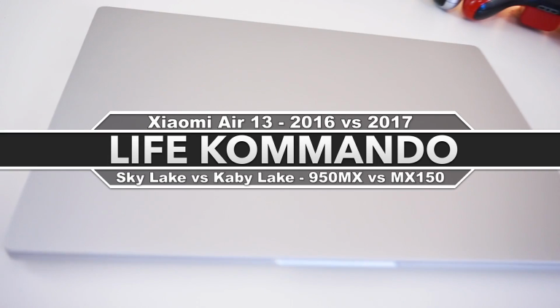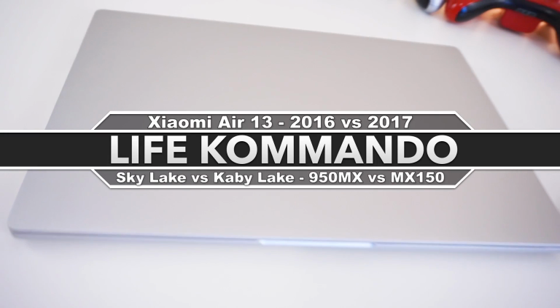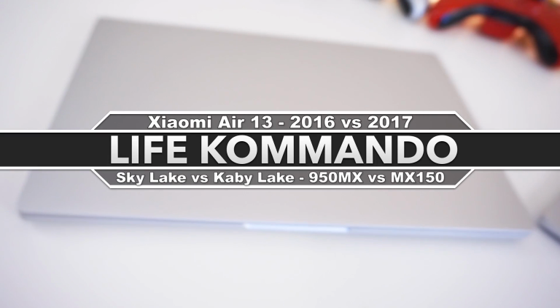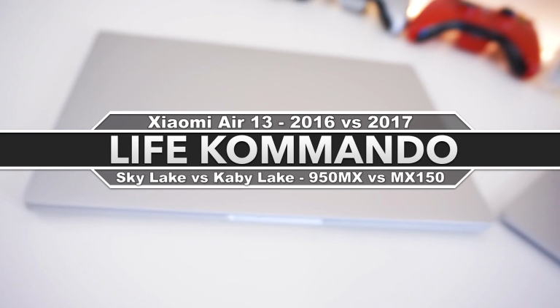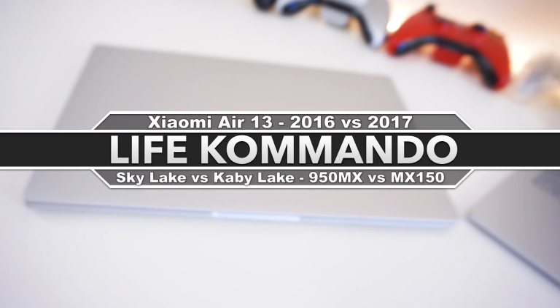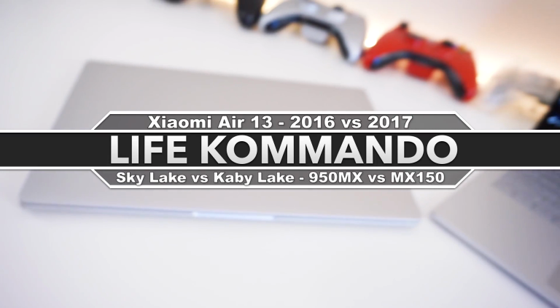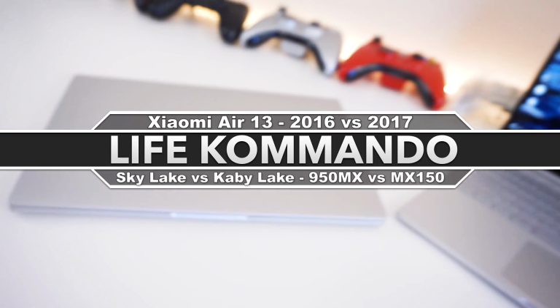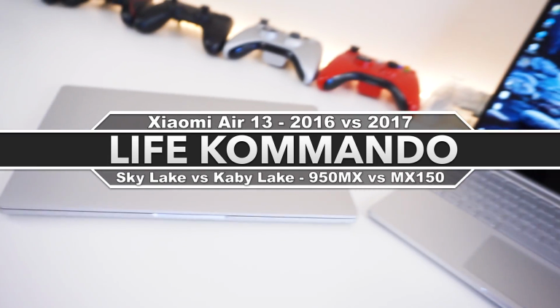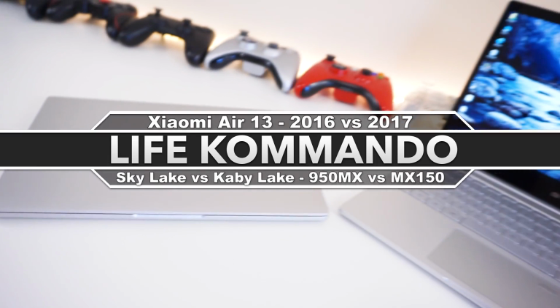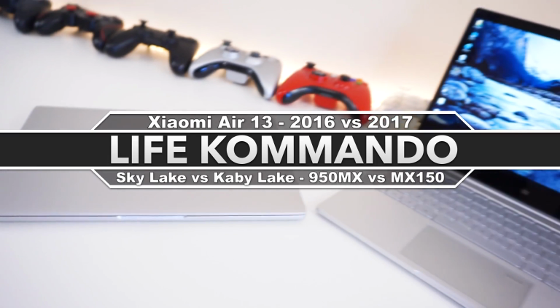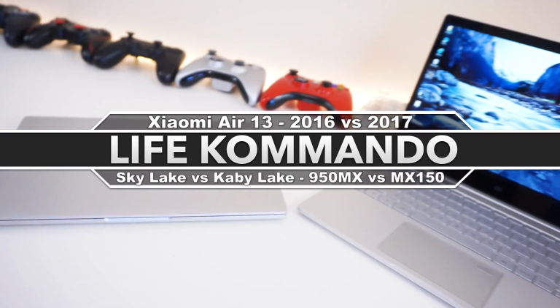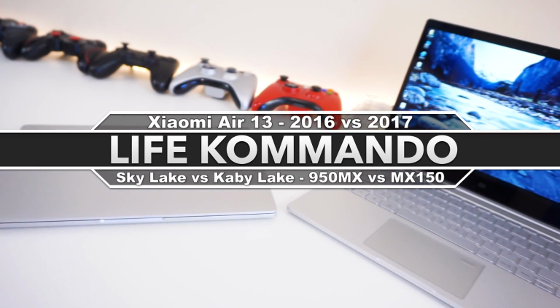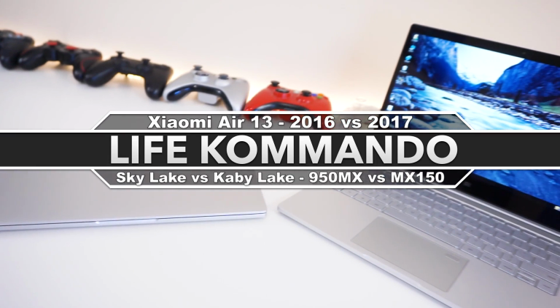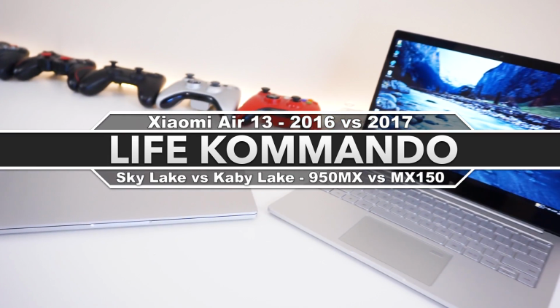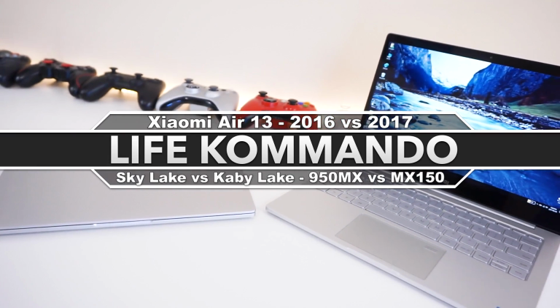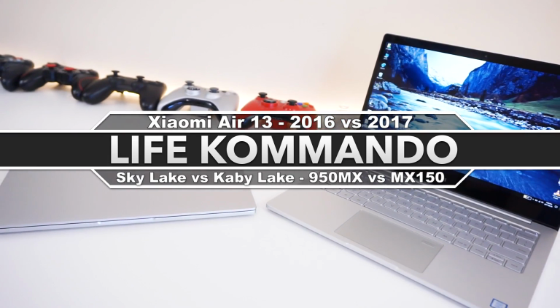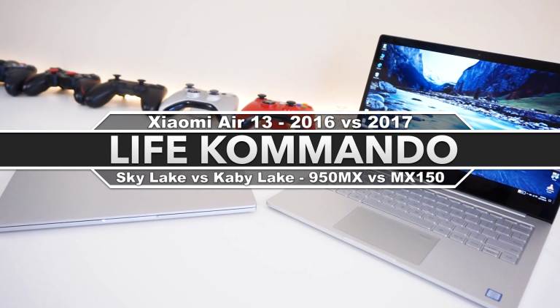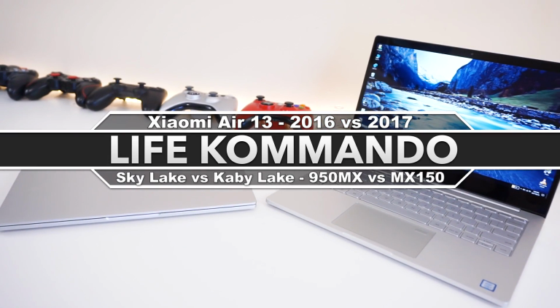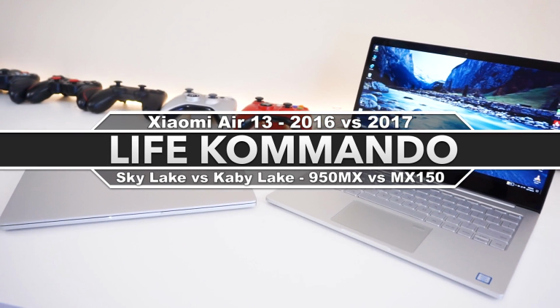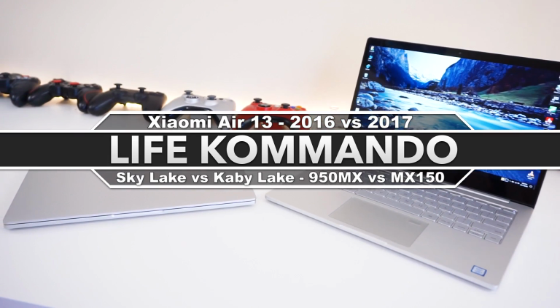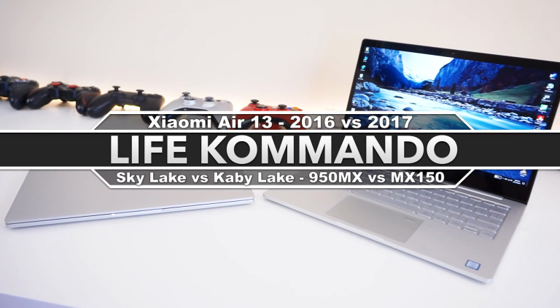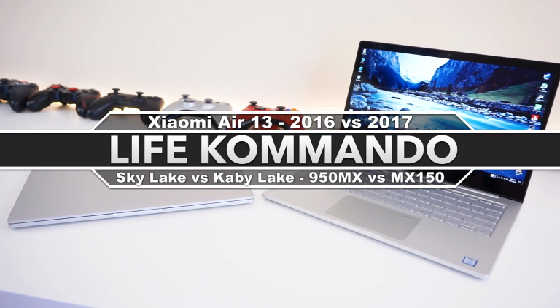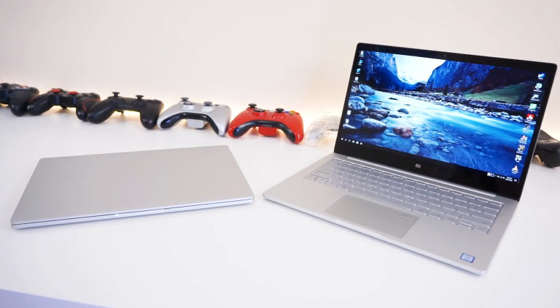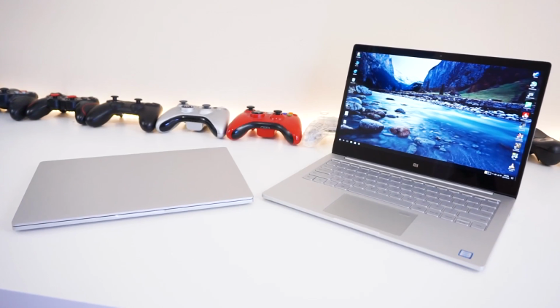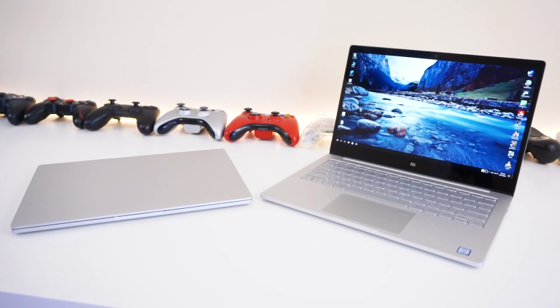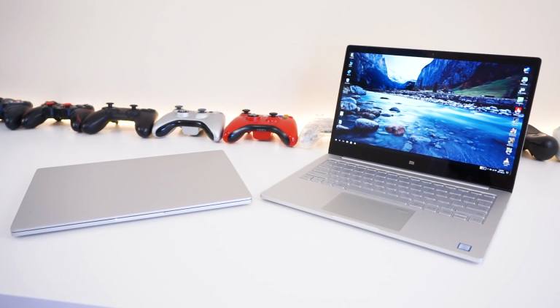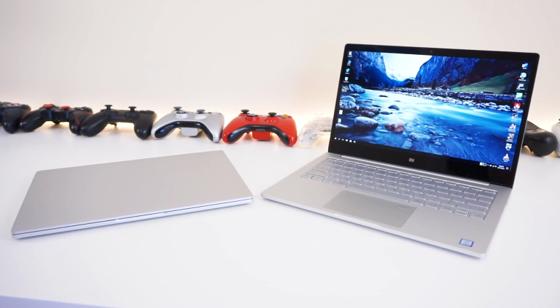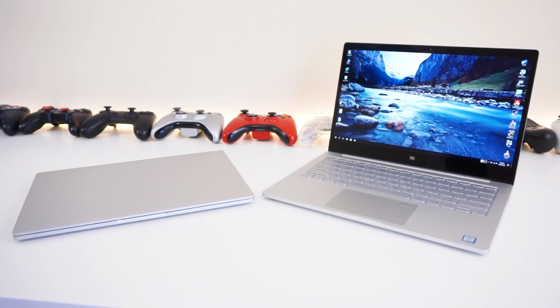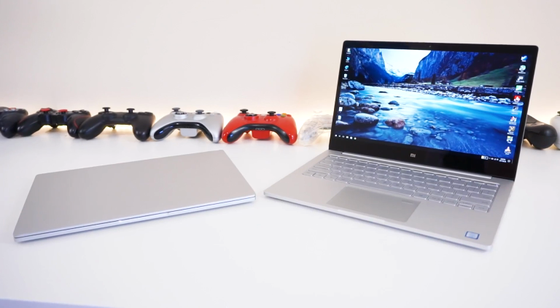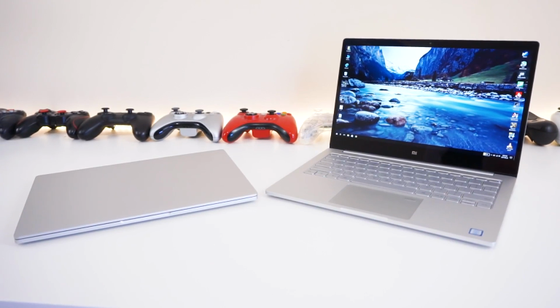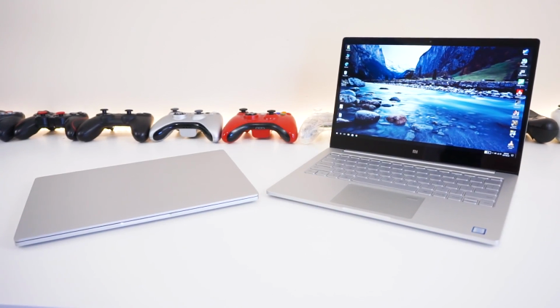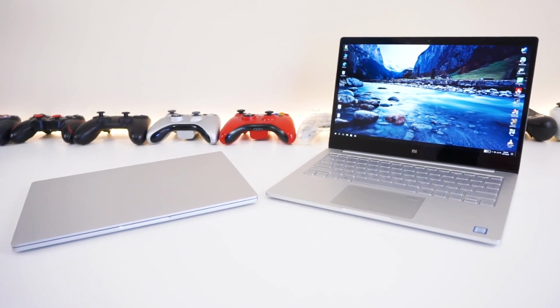Hey, what is happening guys? Welcome back to another video. Today we'll be comparing the Xiaomi Air 13 laptops, the 2016 and 2017 editions.